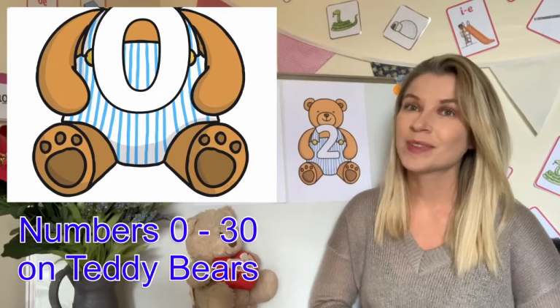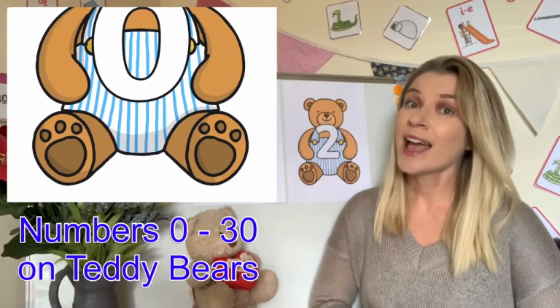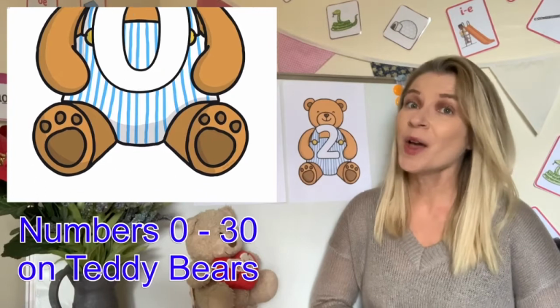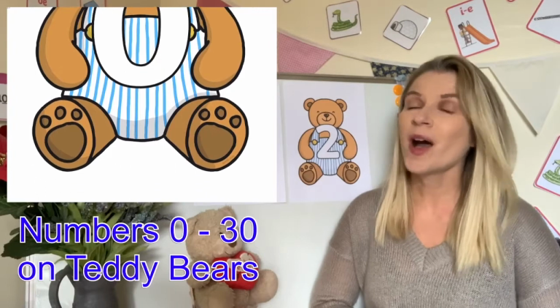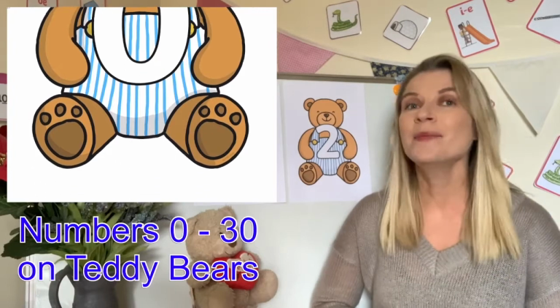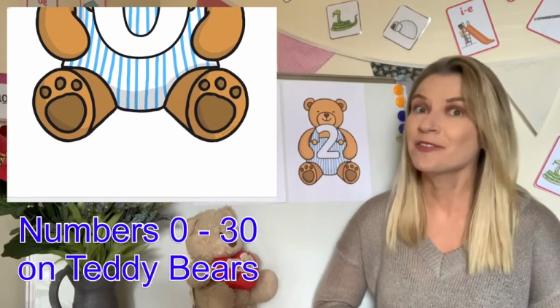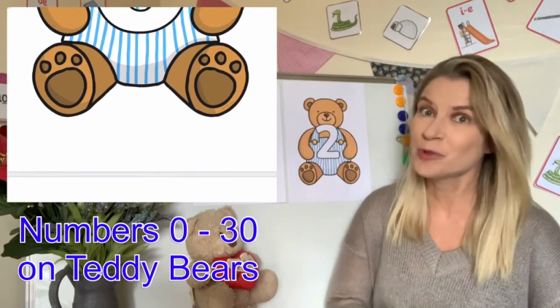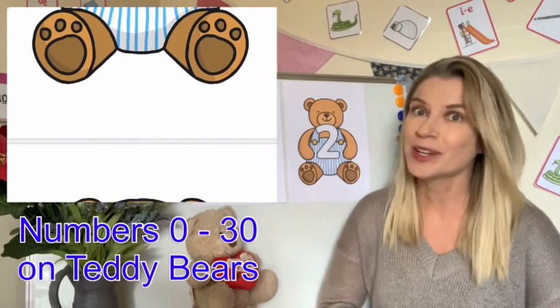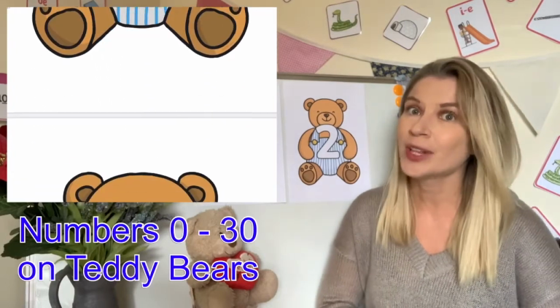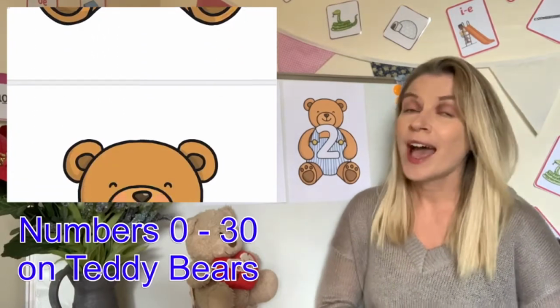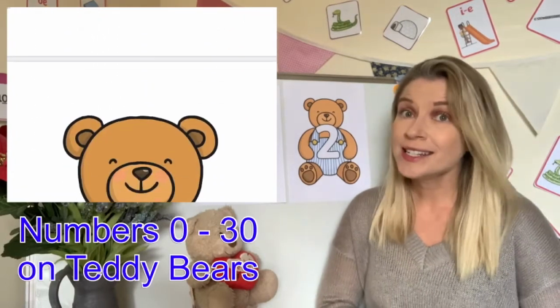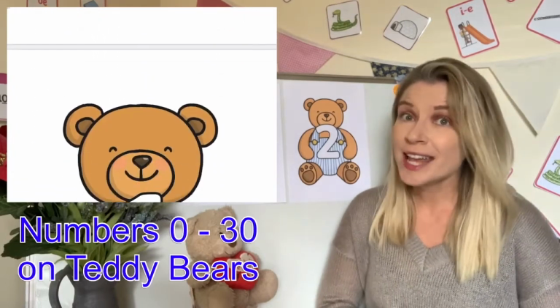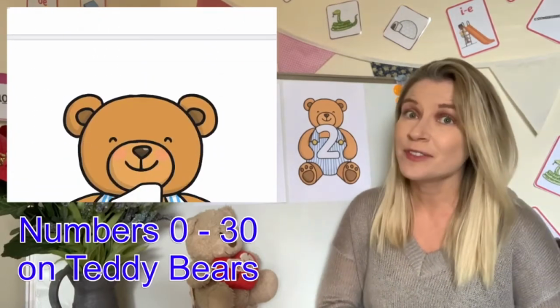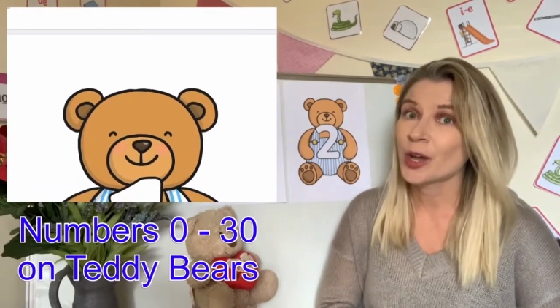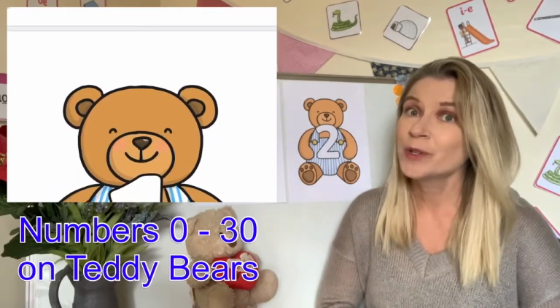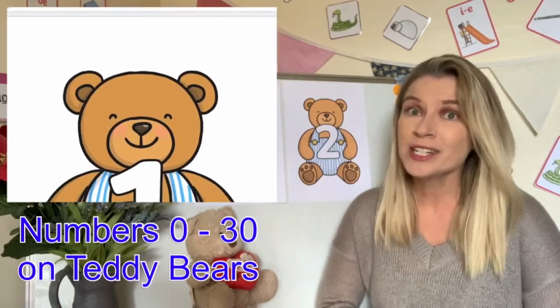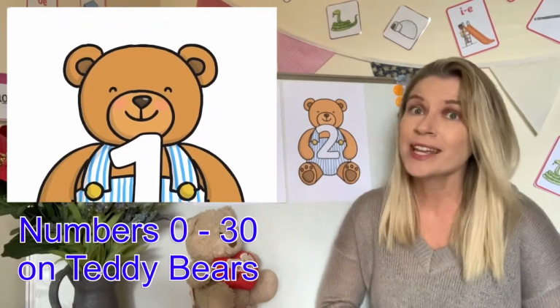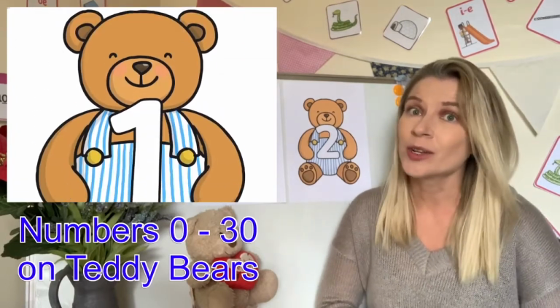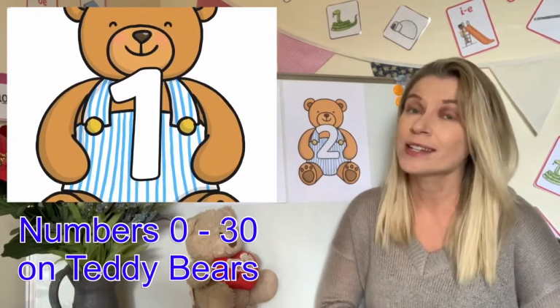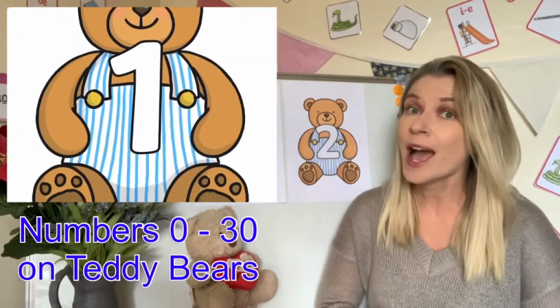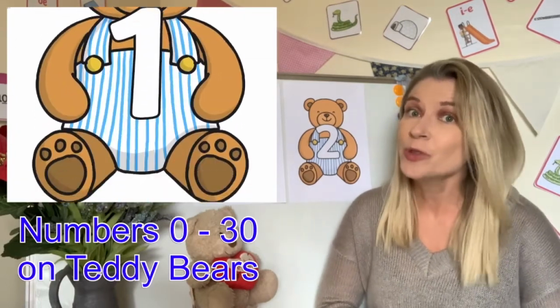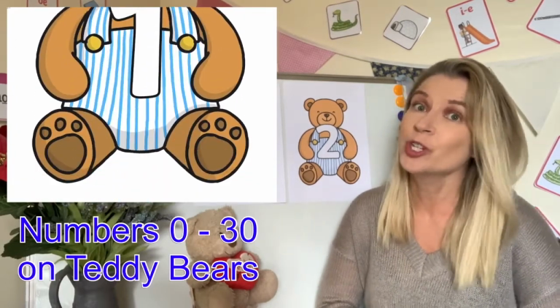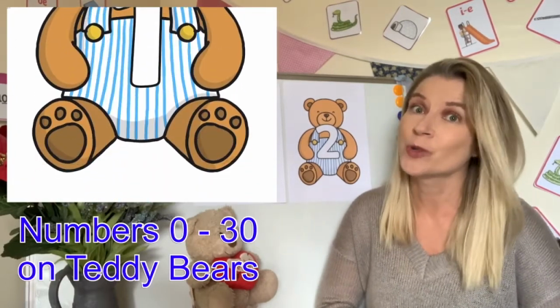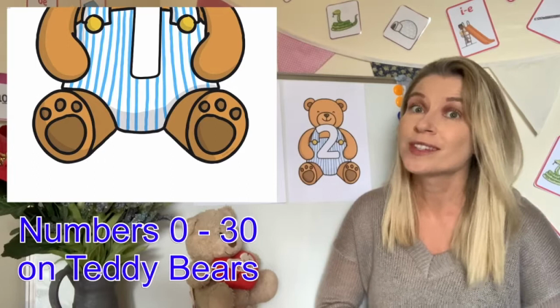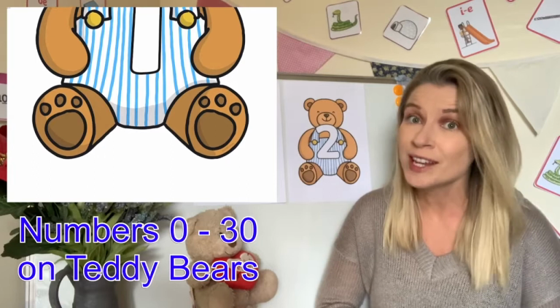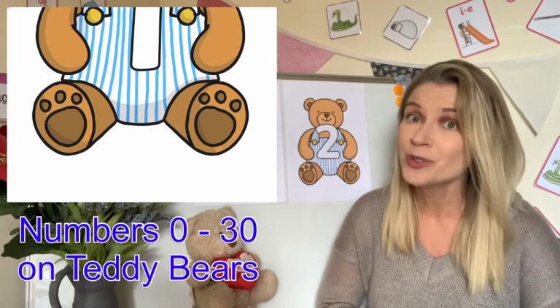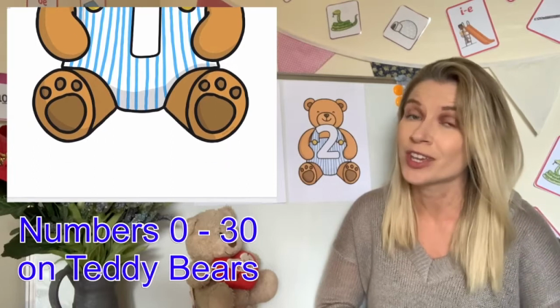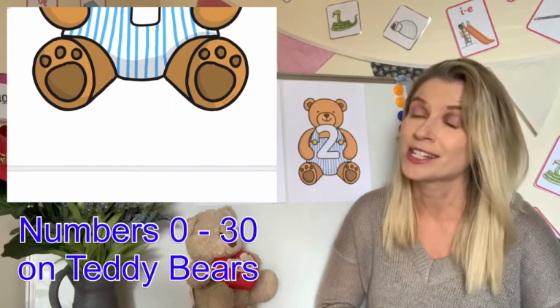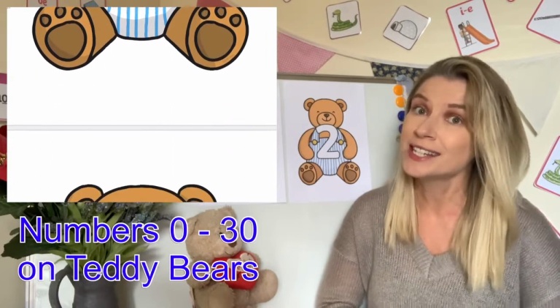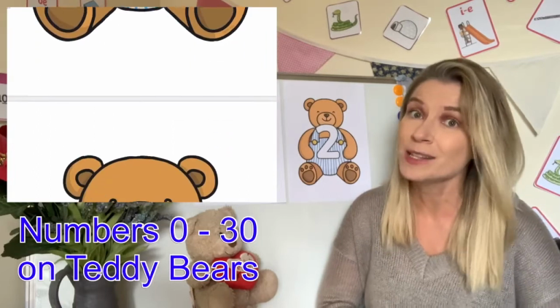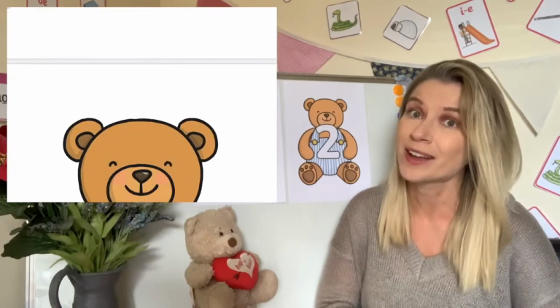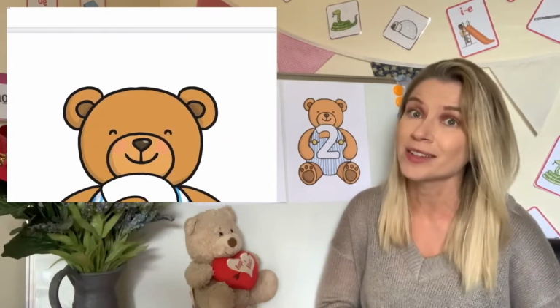Hello, I'm Leanne from Twinkle and in today's video we're going to take a look at how you can use the 0-30 teddy bear cards.